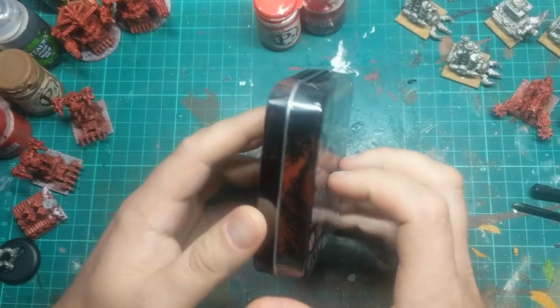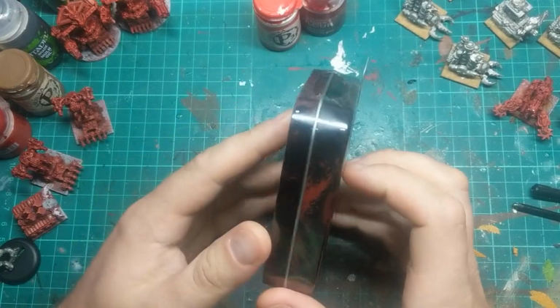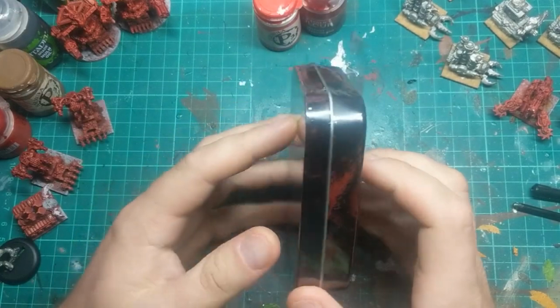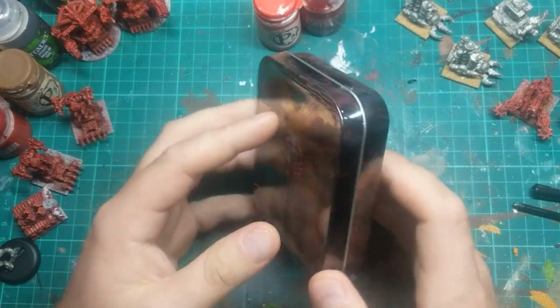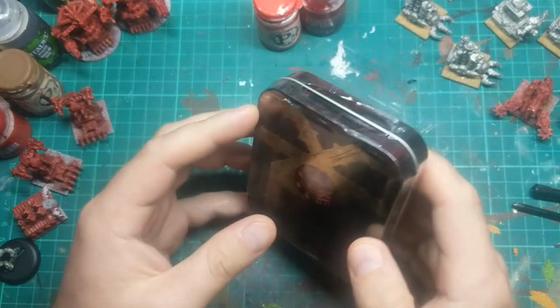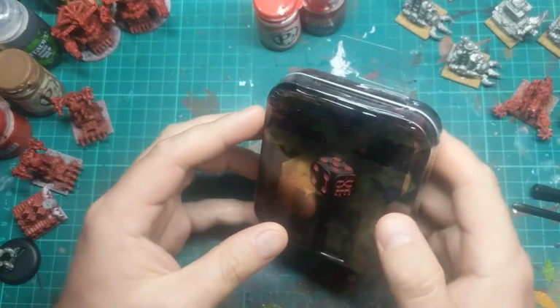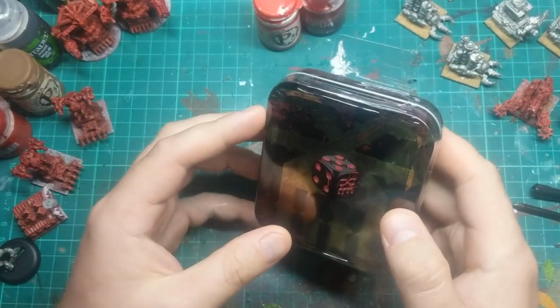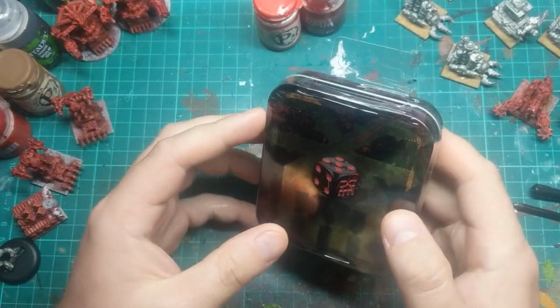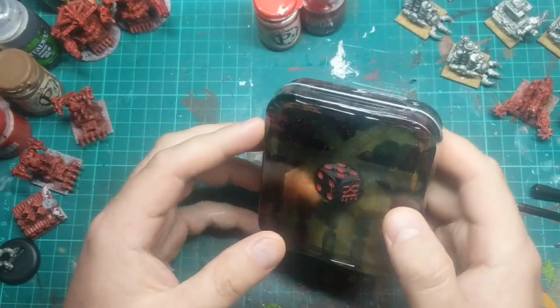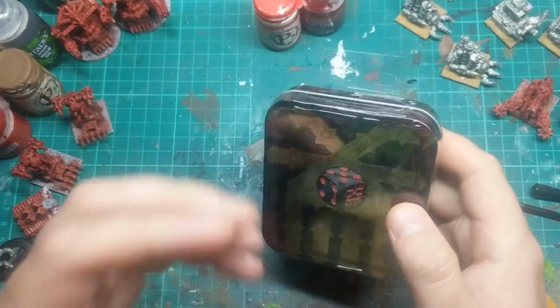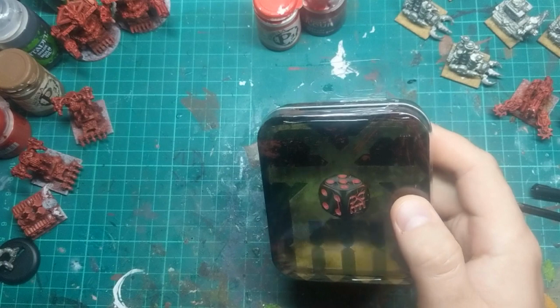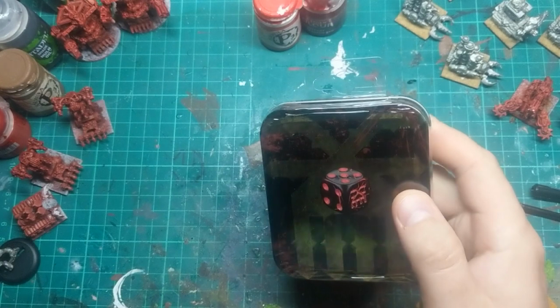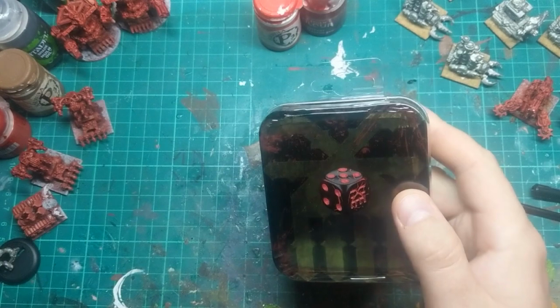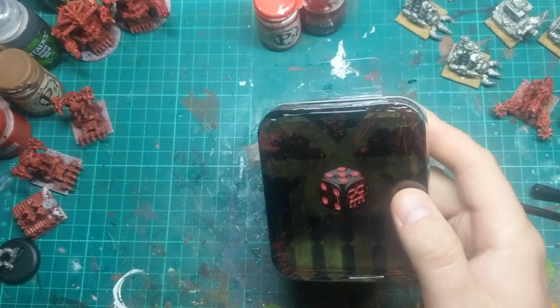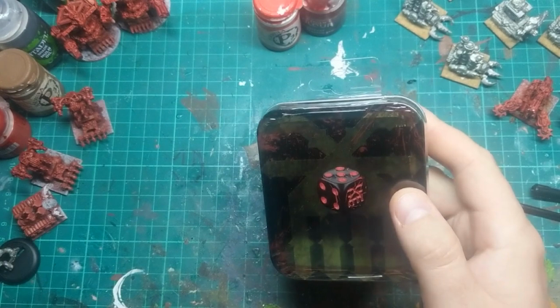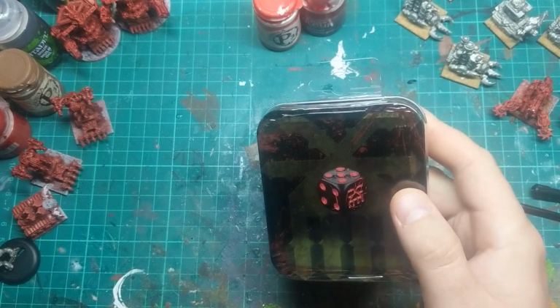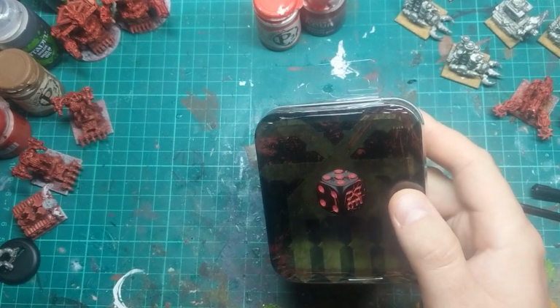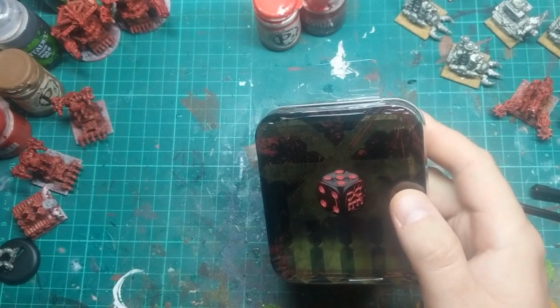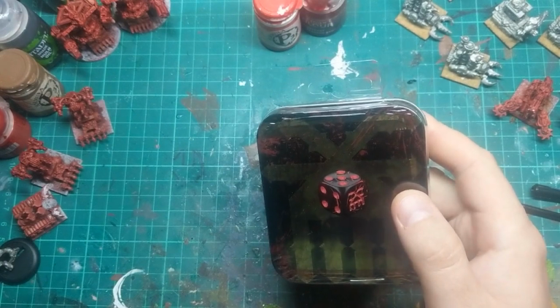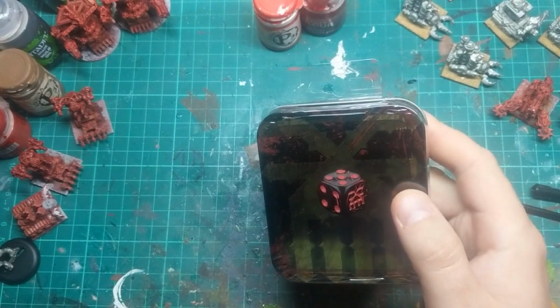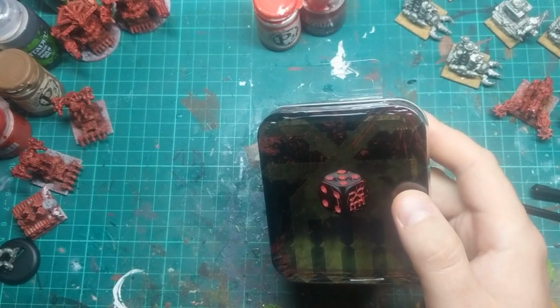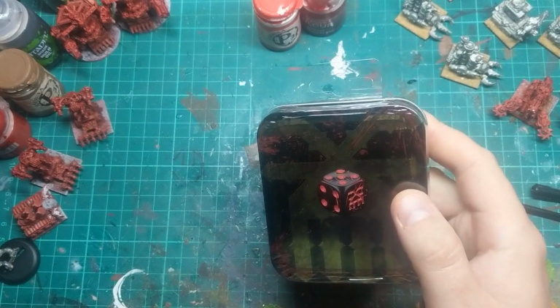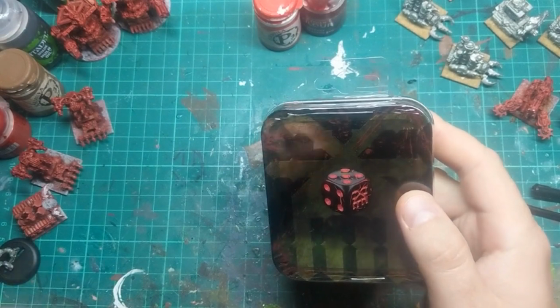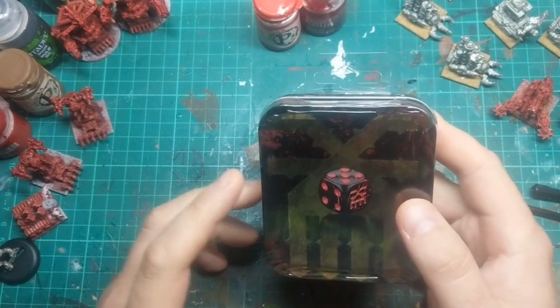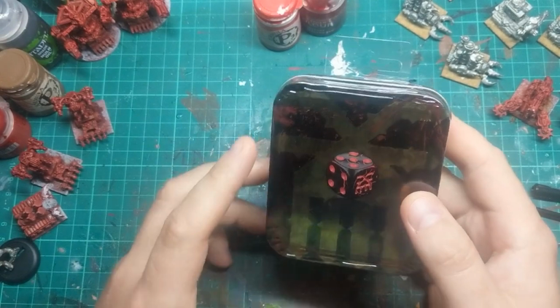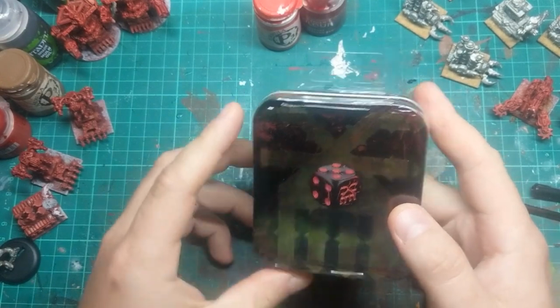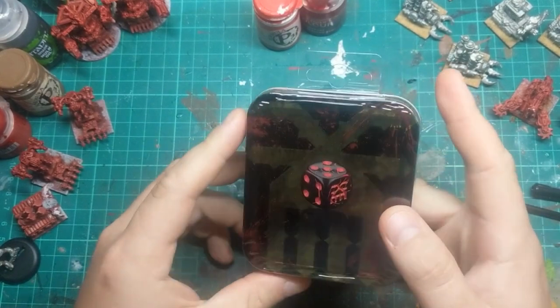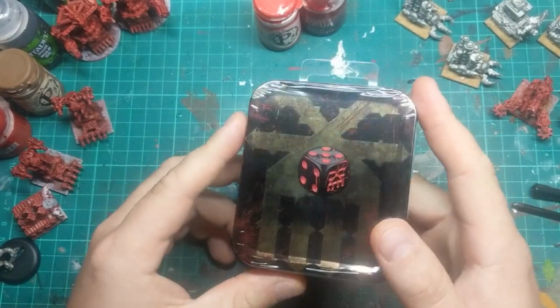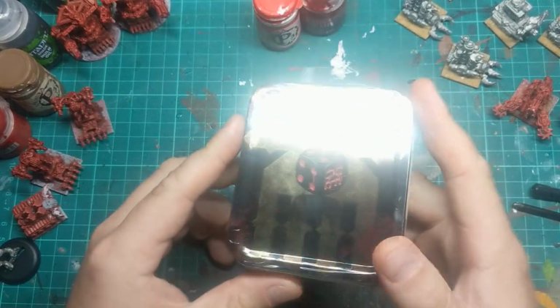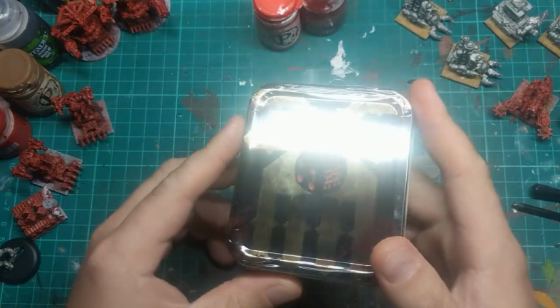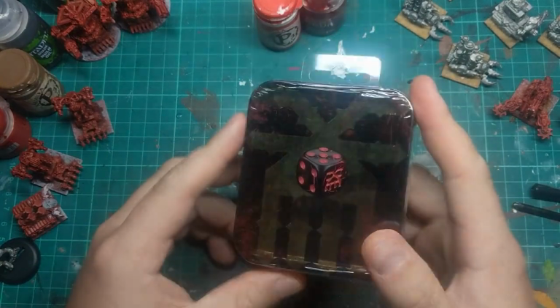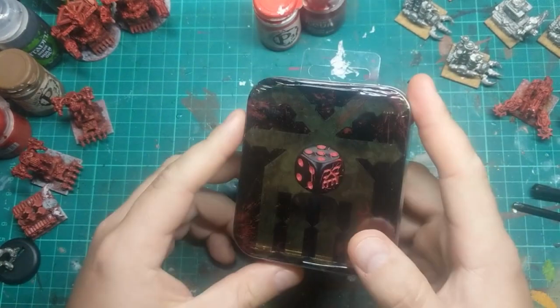If you've watched a few of my other videos, you'll know I have a separate set of dice and tokens for every army that I play in every game.